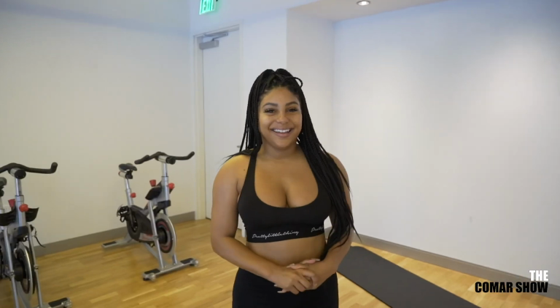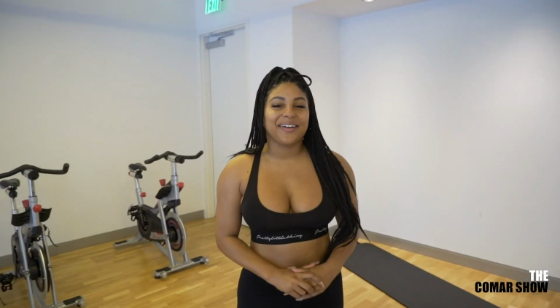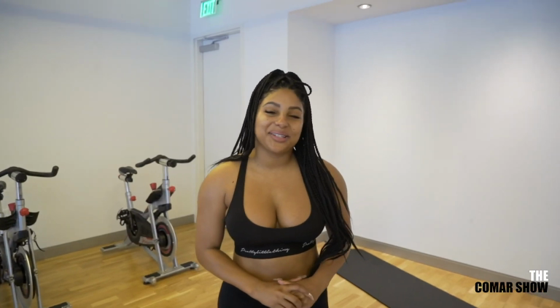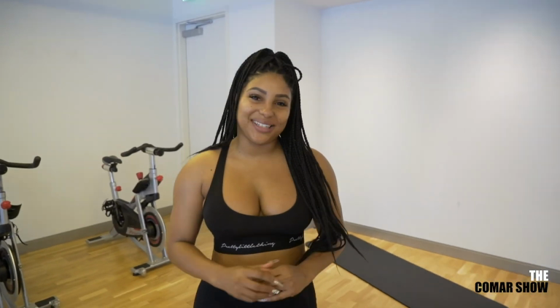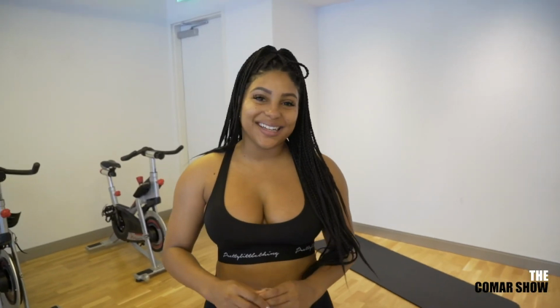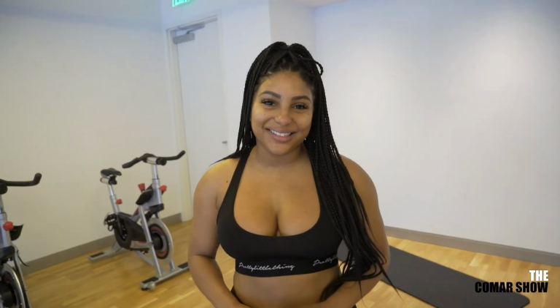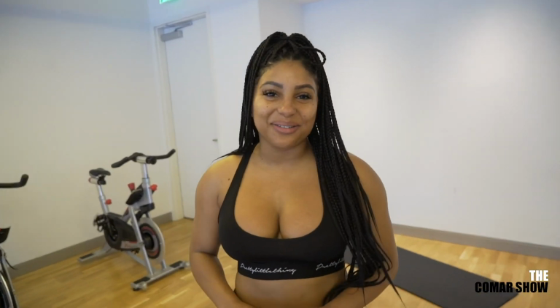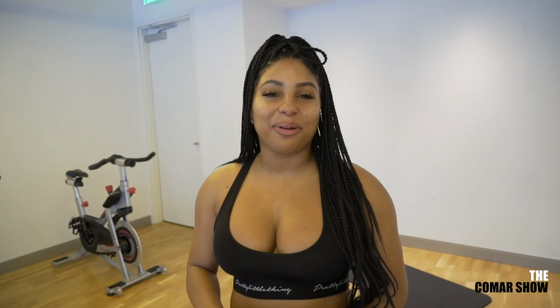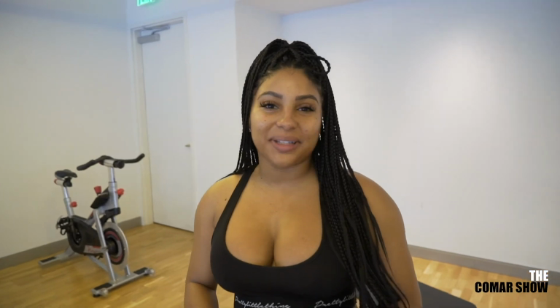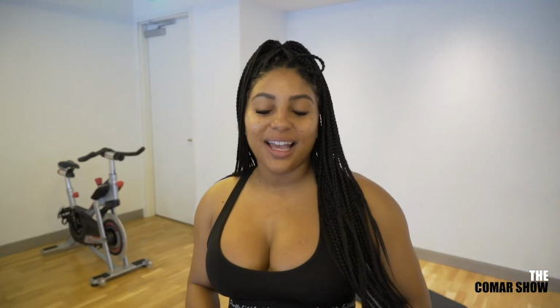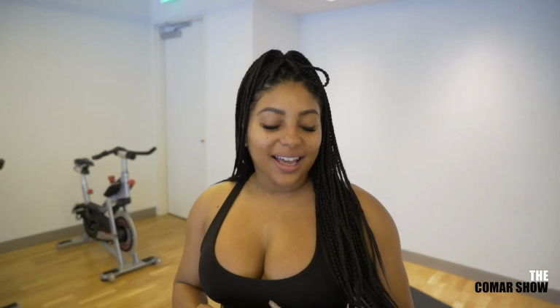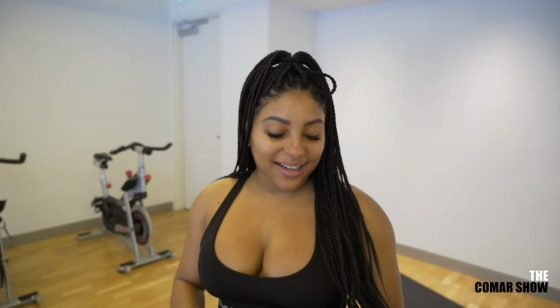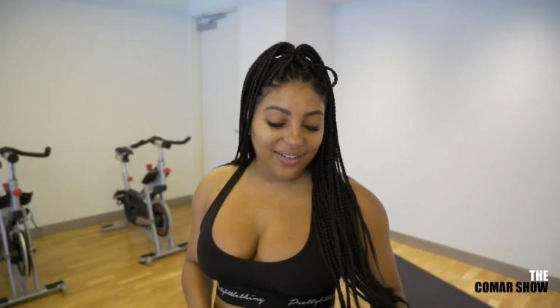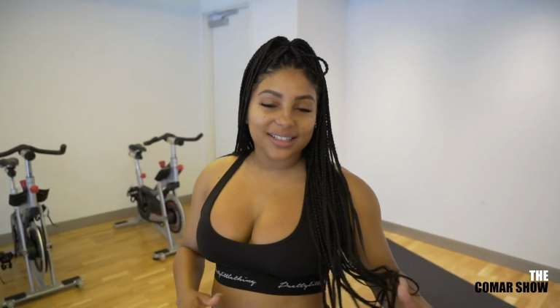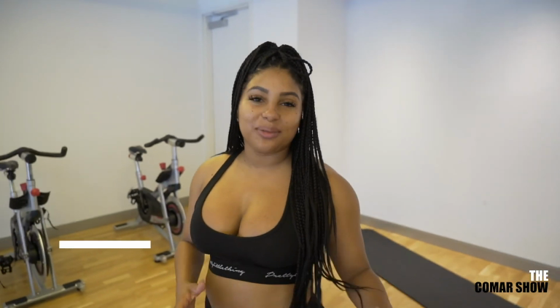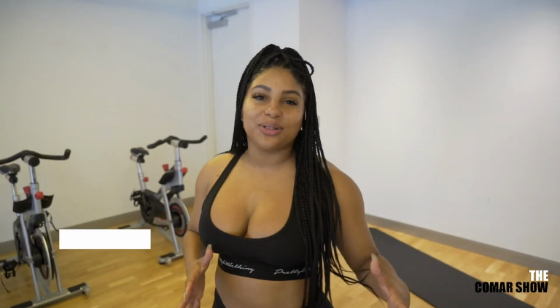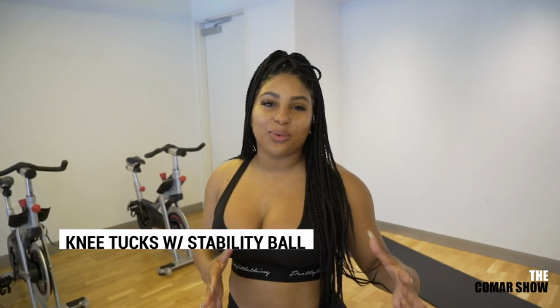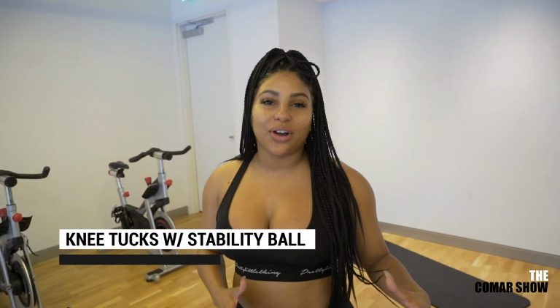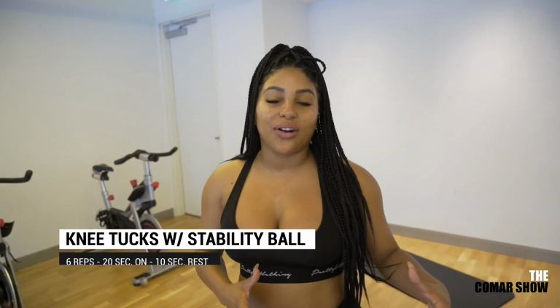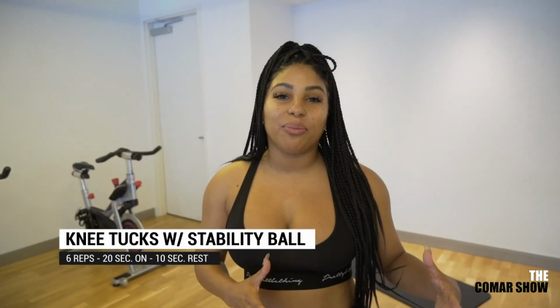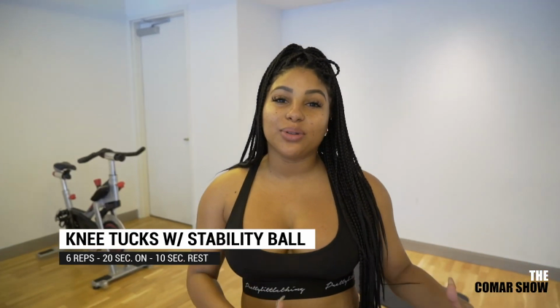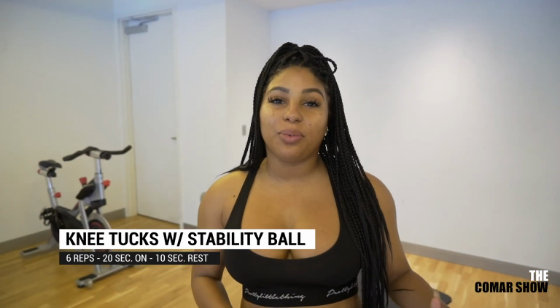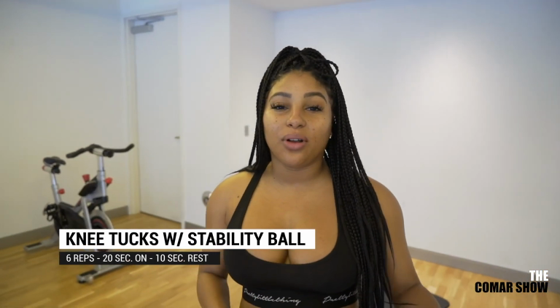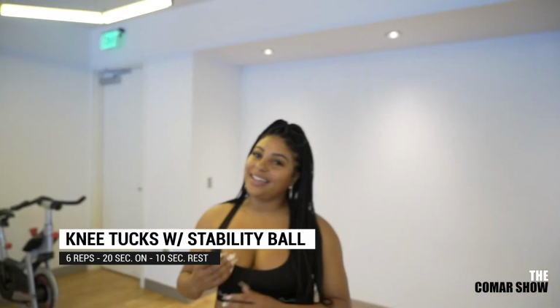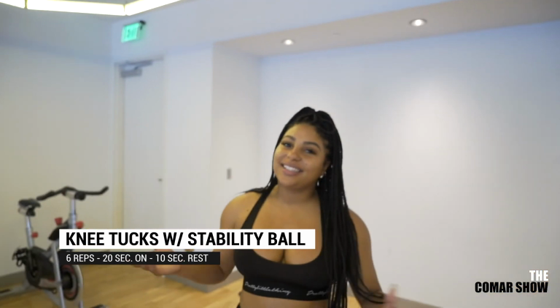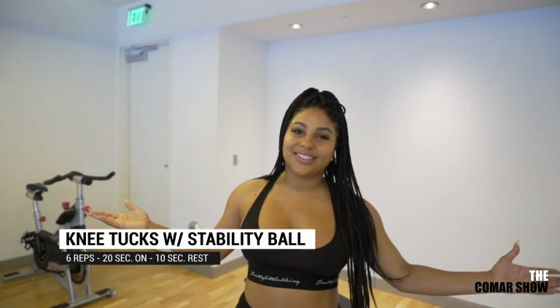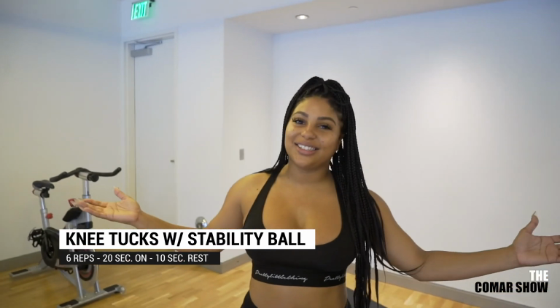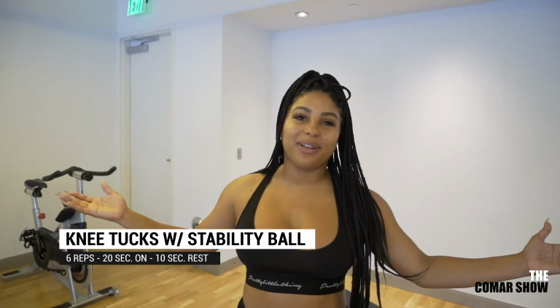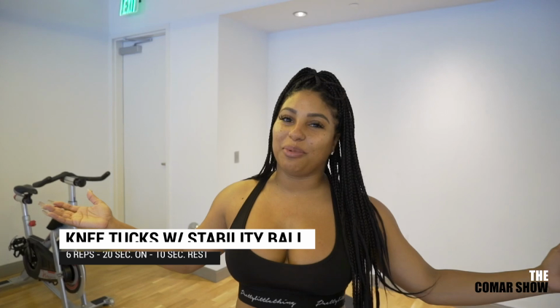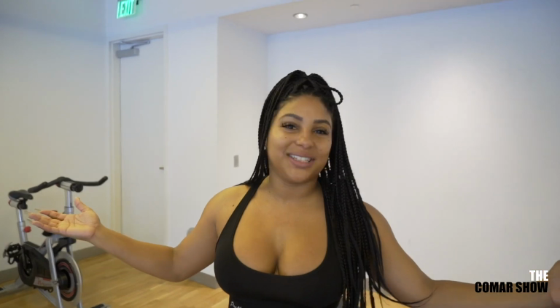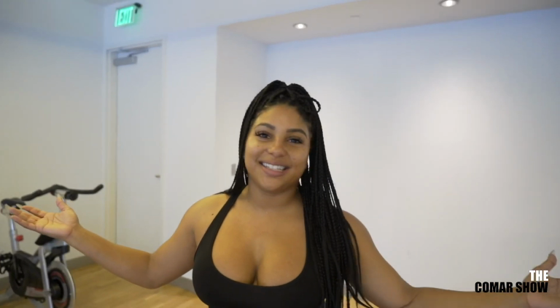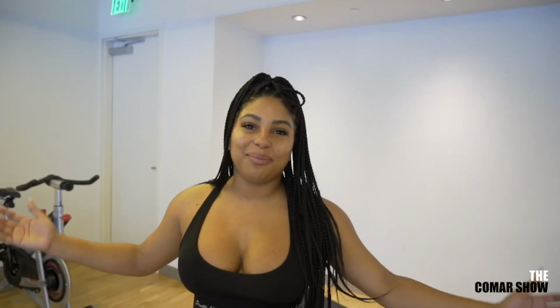All right, so we just got done doing the burpees, and now it's time to do some work on the BOSU ball. Knee tucks on the stability ball. It's that simple.